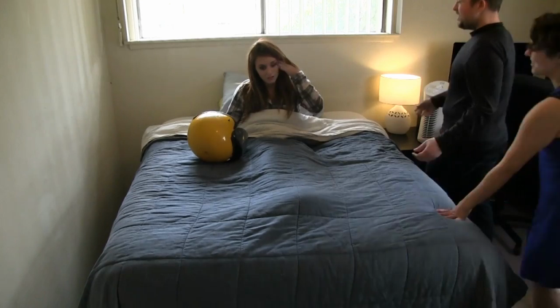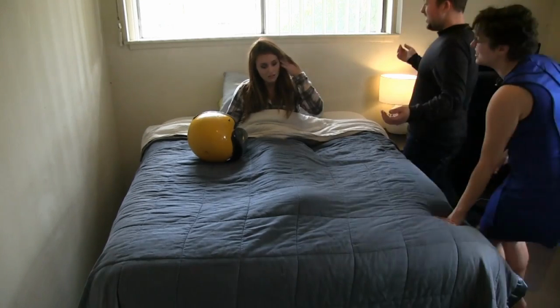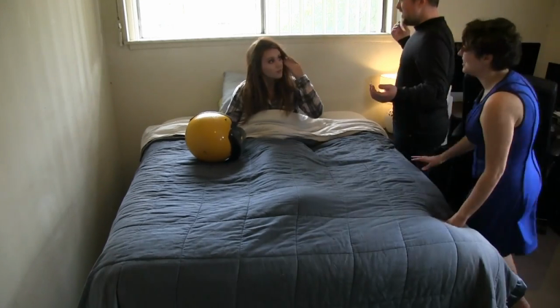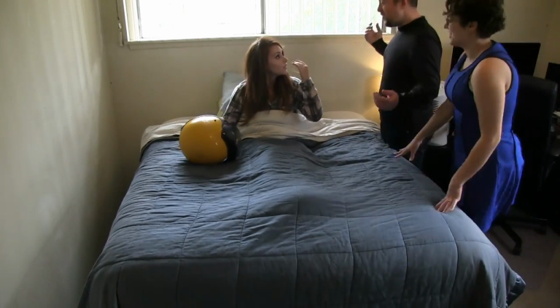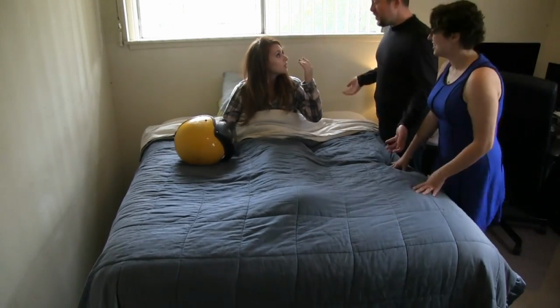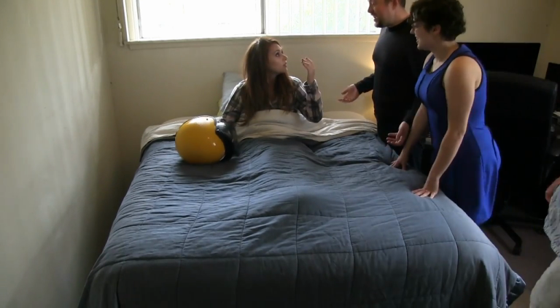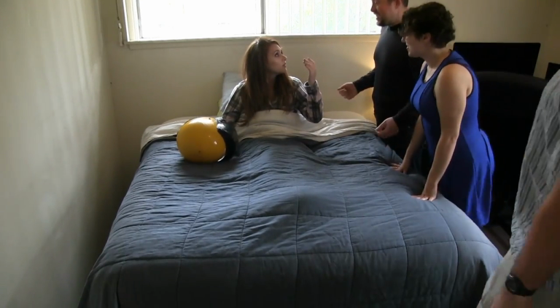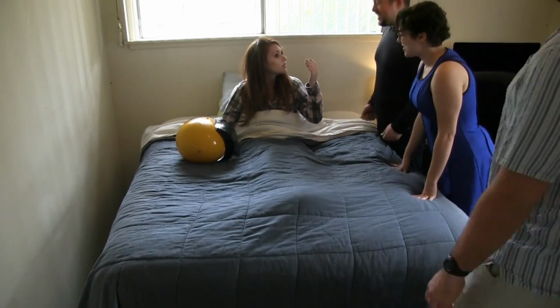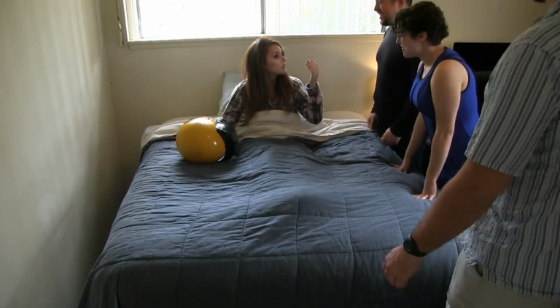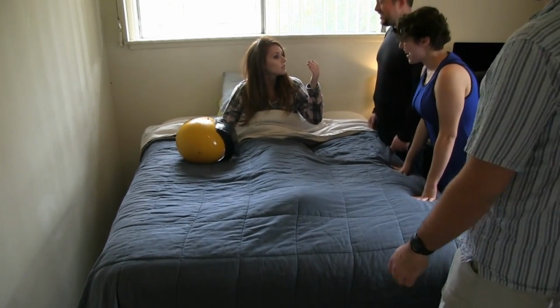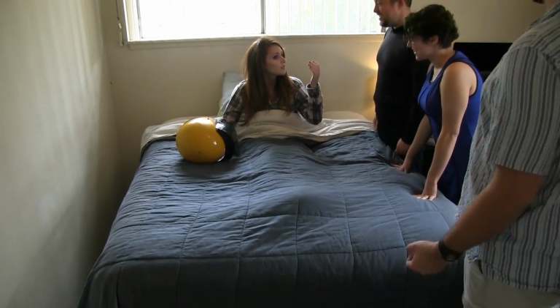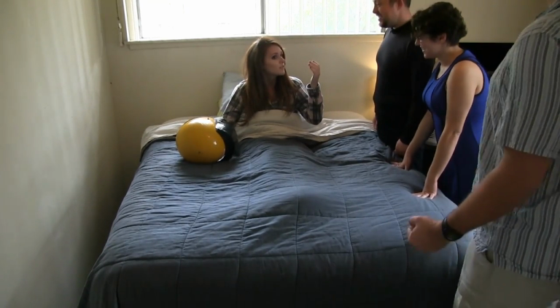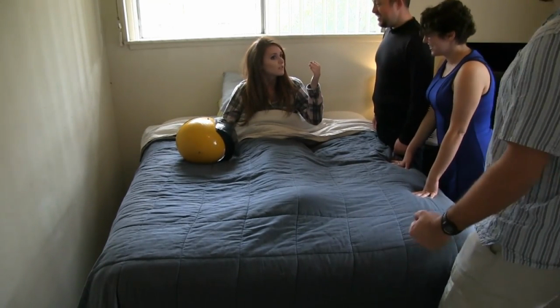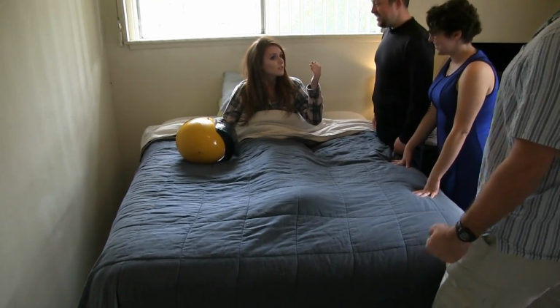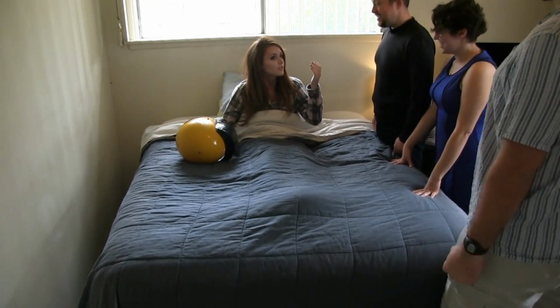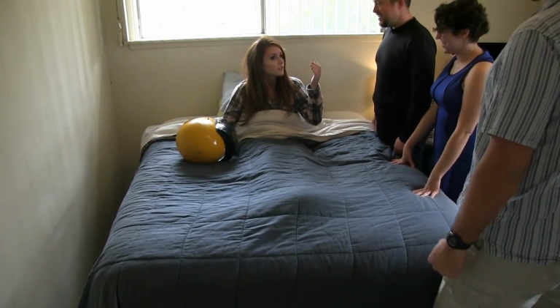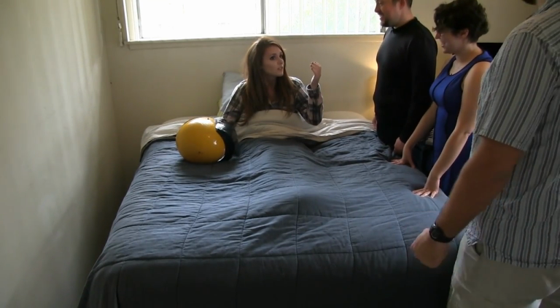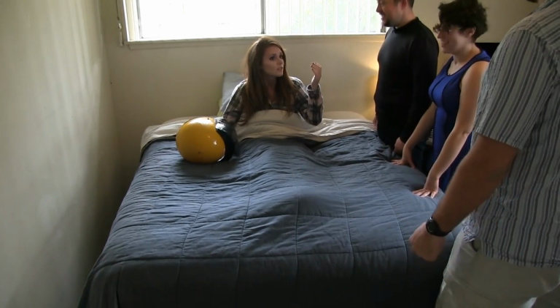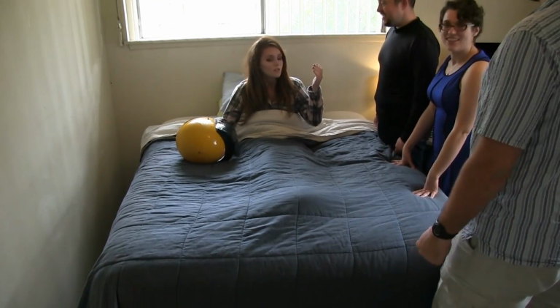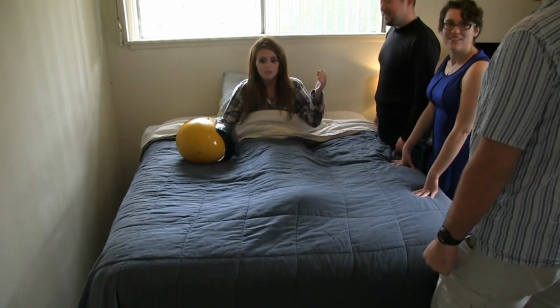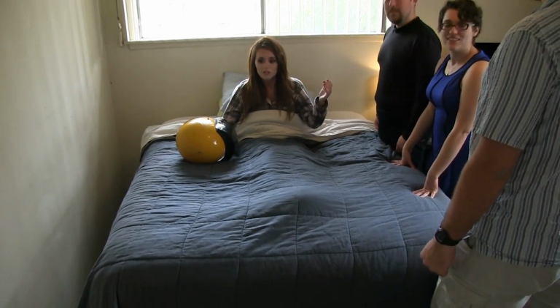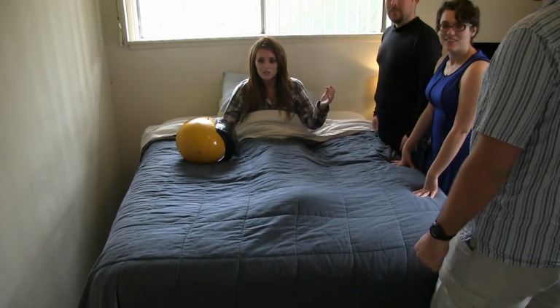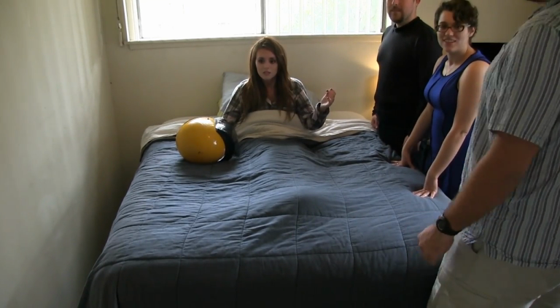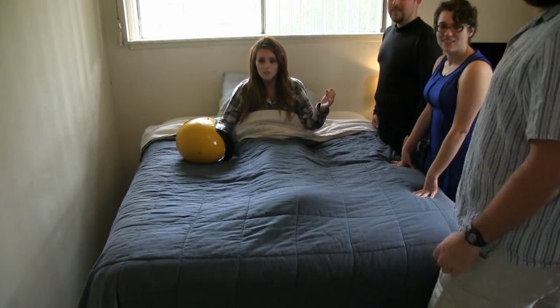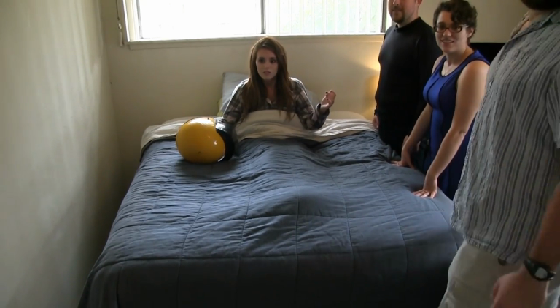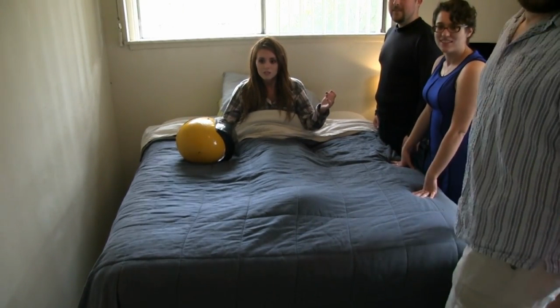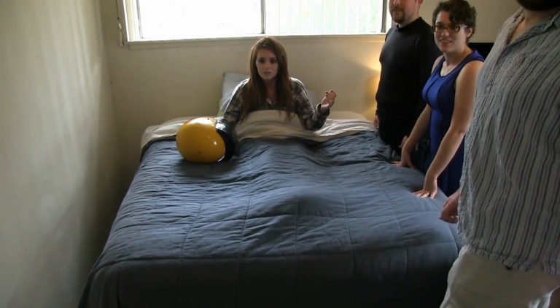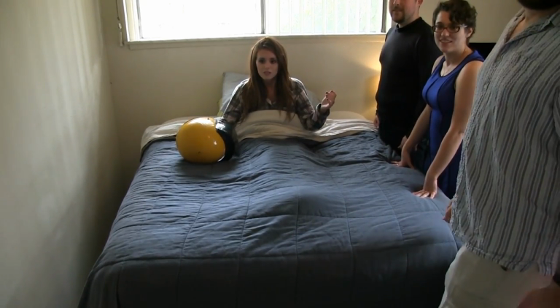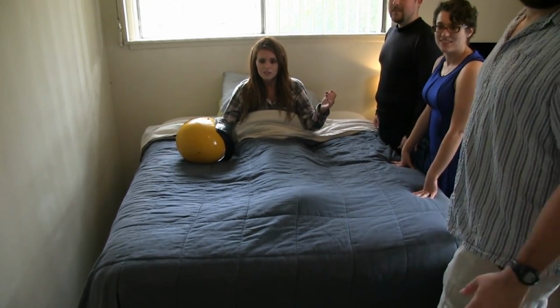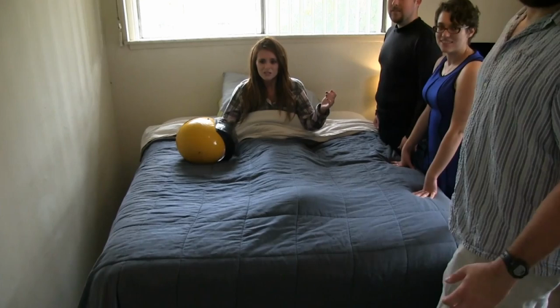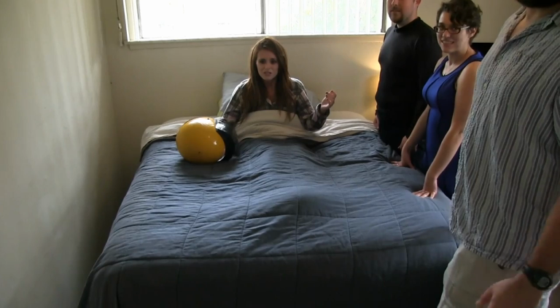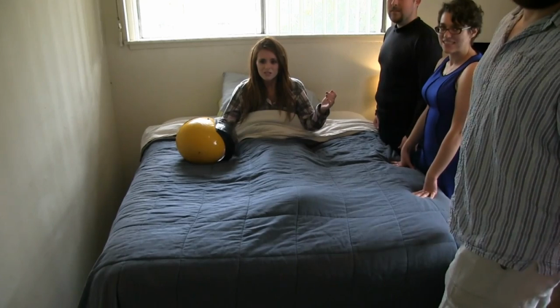Allie, you're awake. Welcome back. Awesome. What did you guys do to my show? Uh-oh.